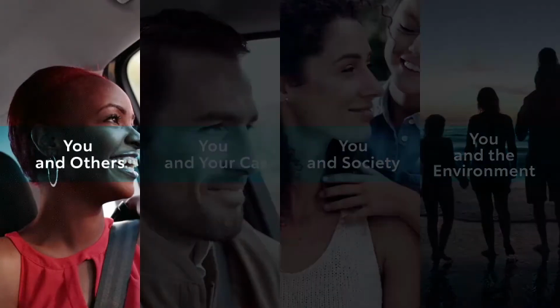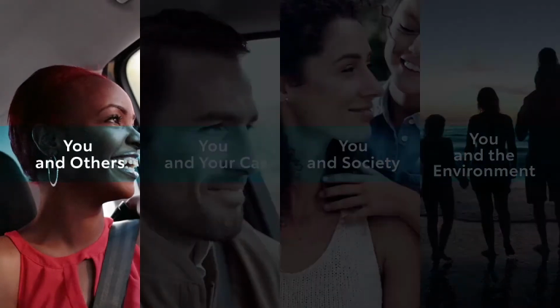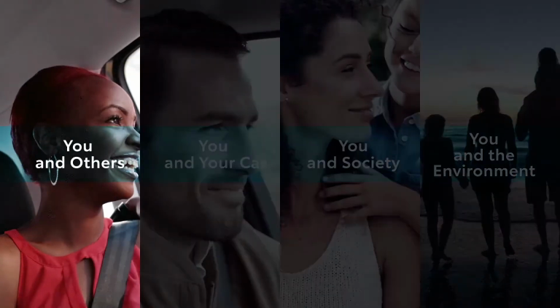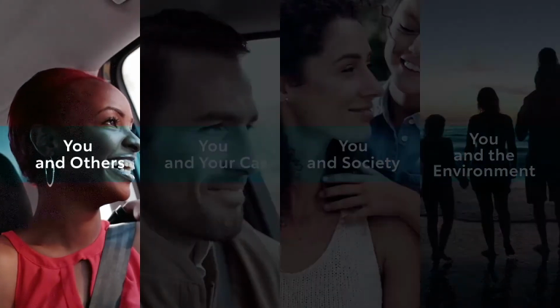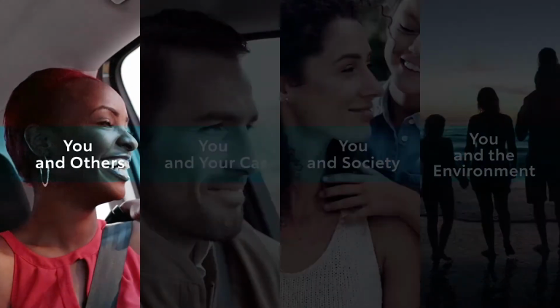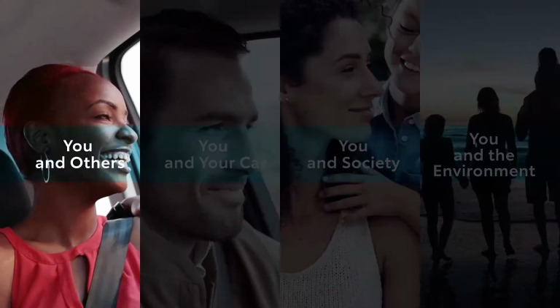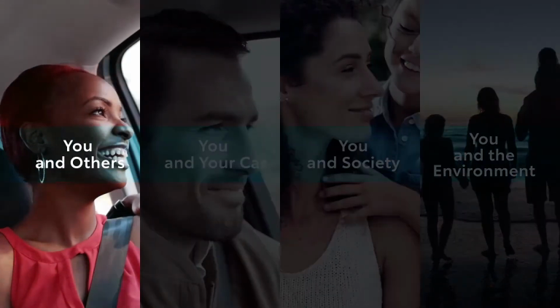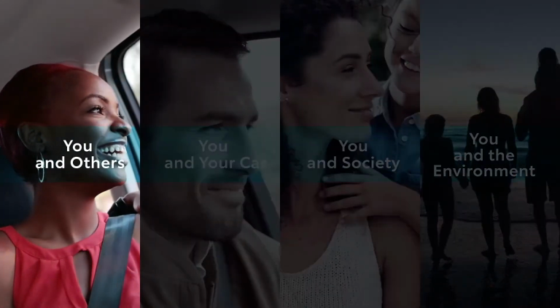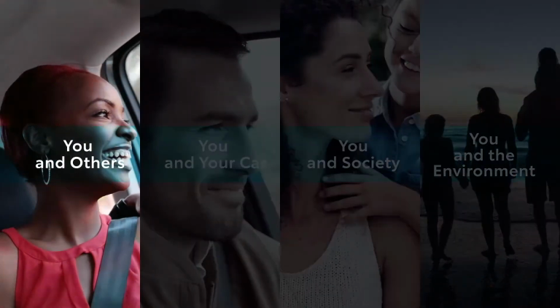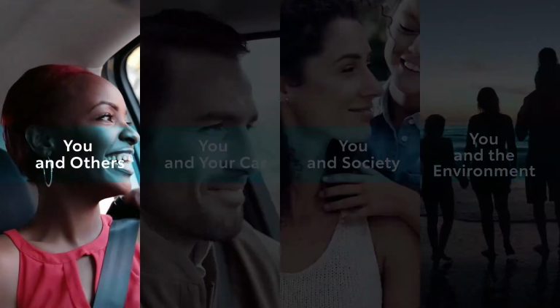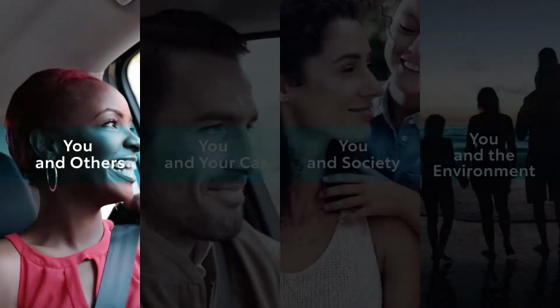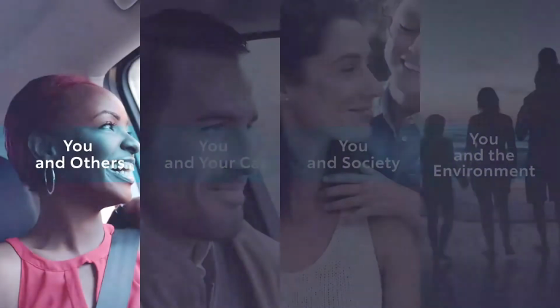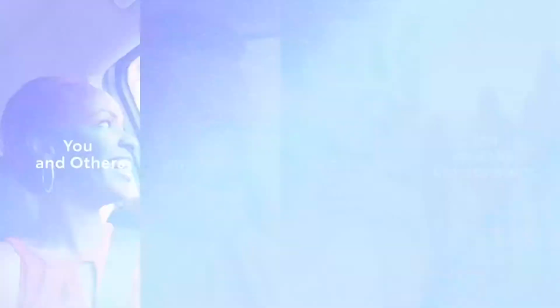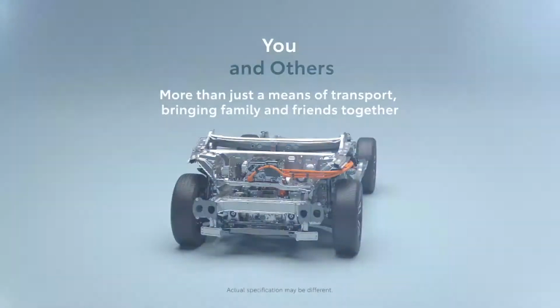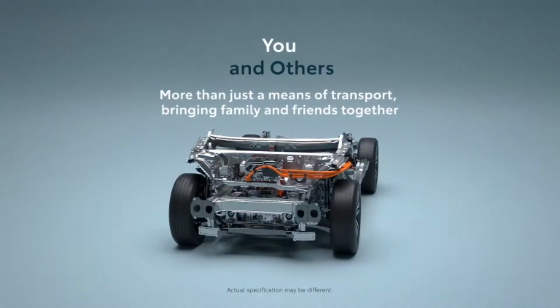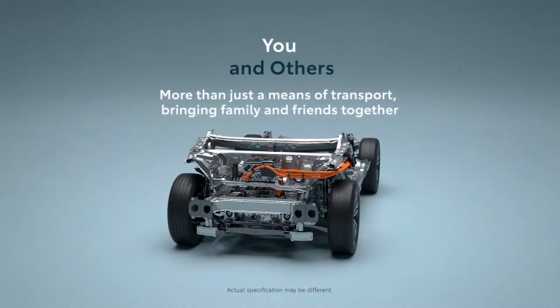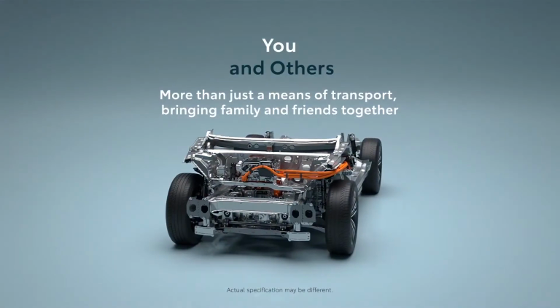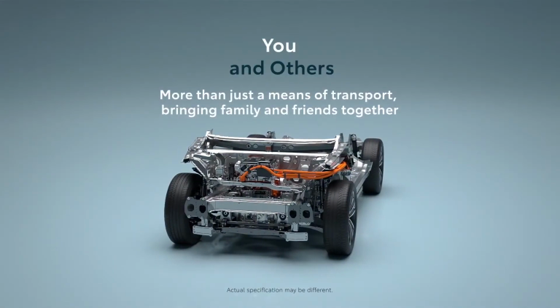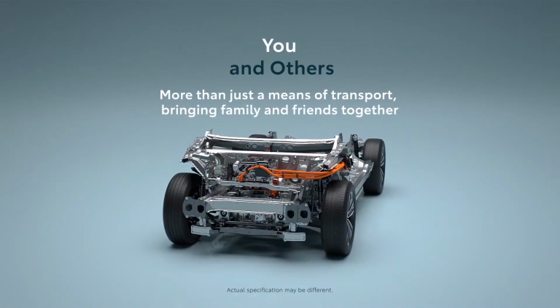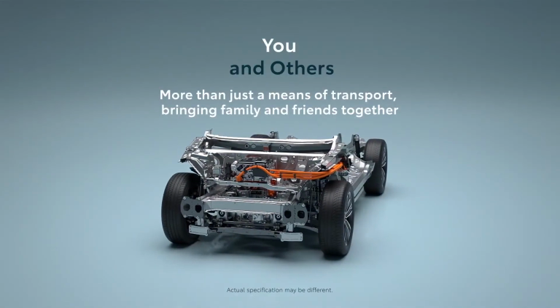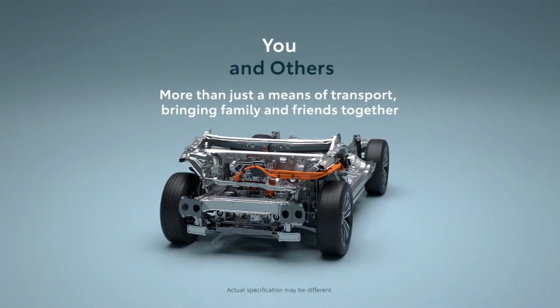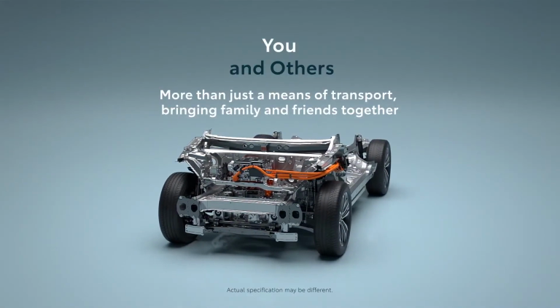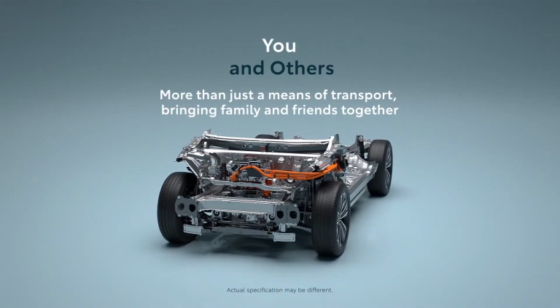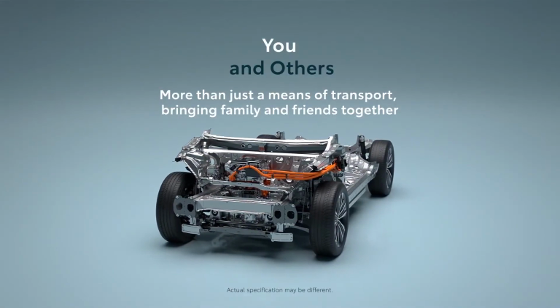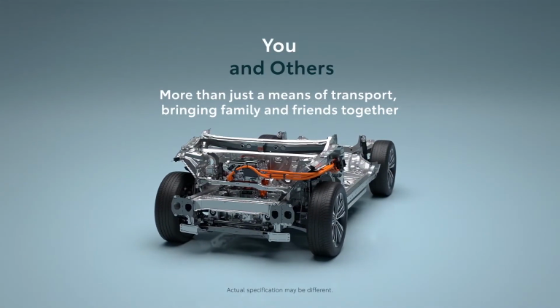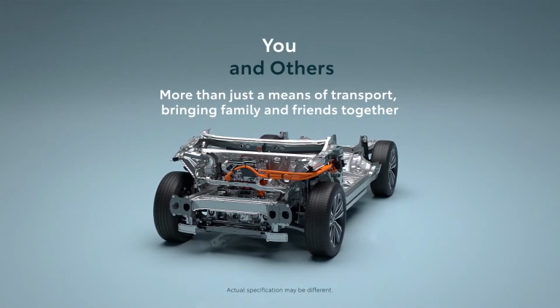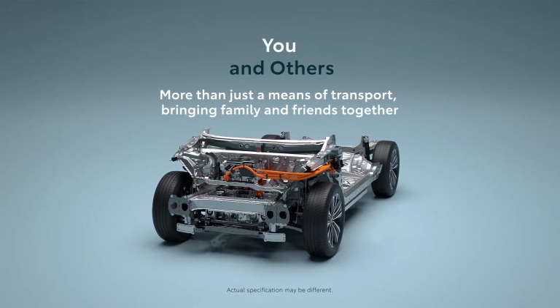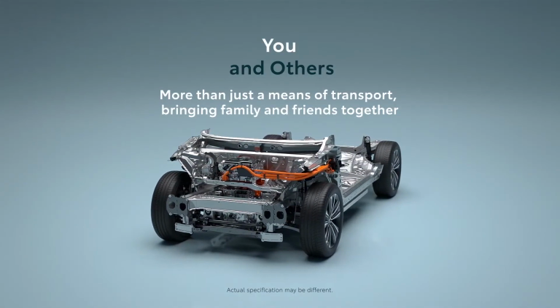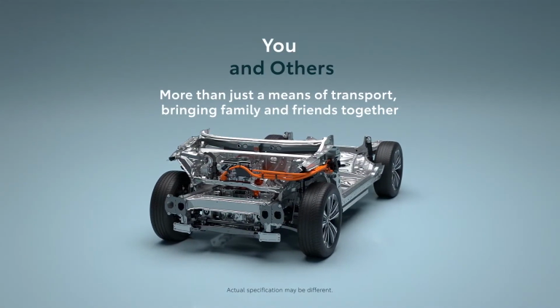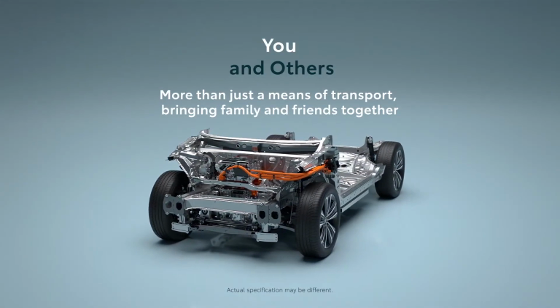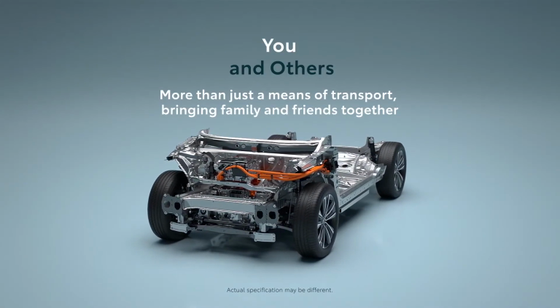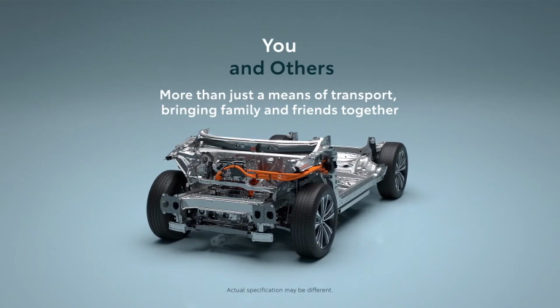You and others. More than just a means of transport, bringing family and friends together.